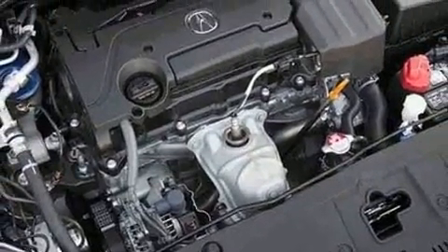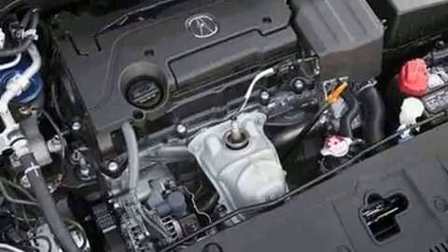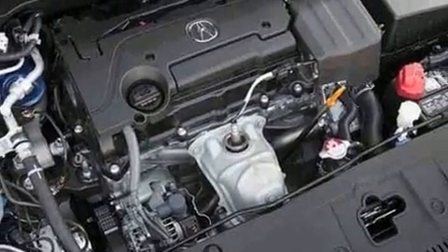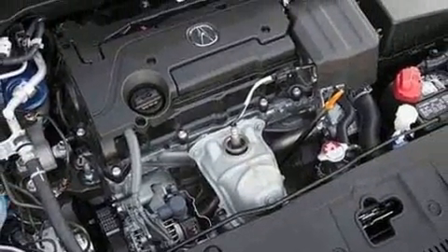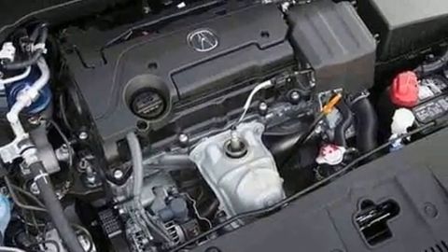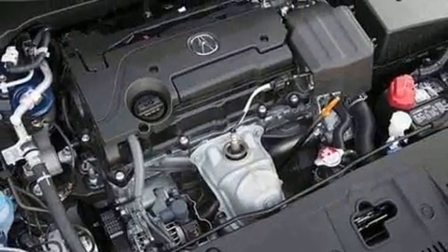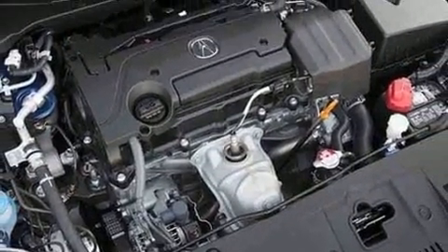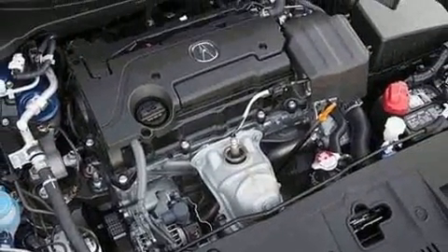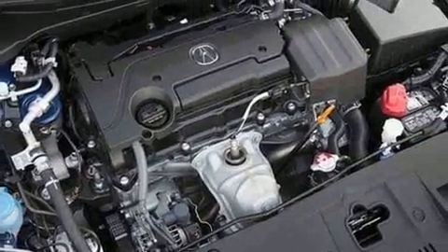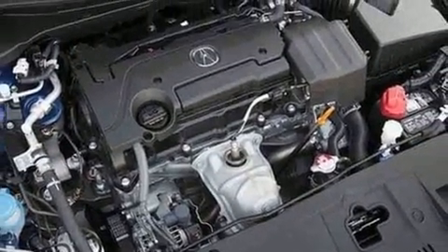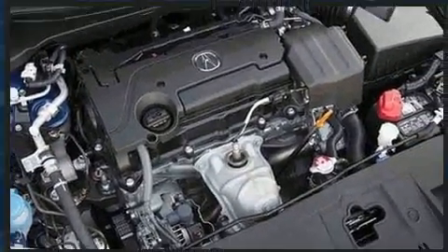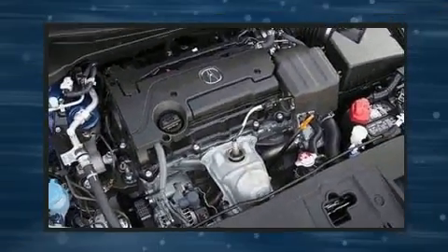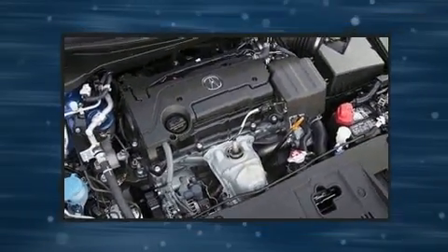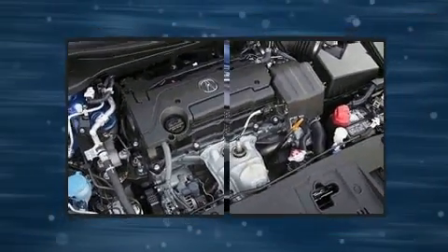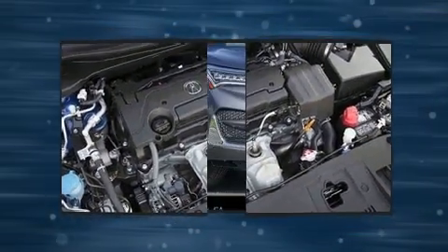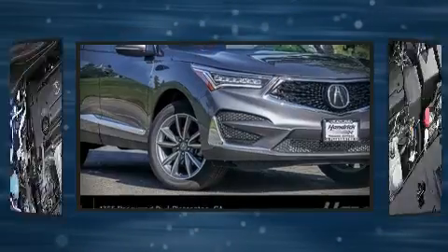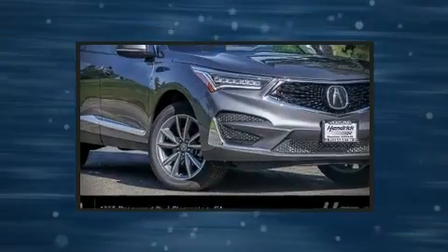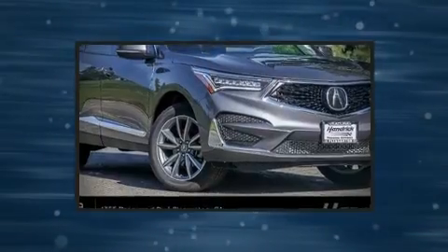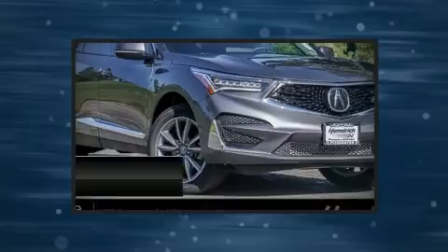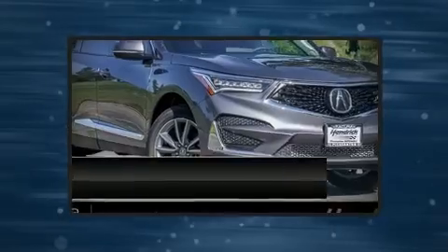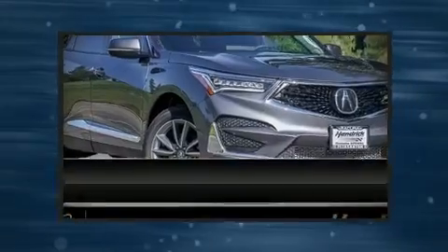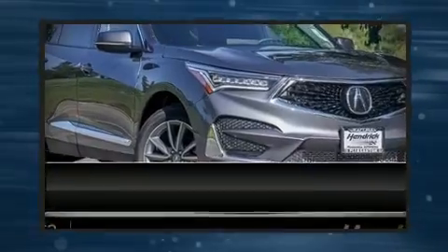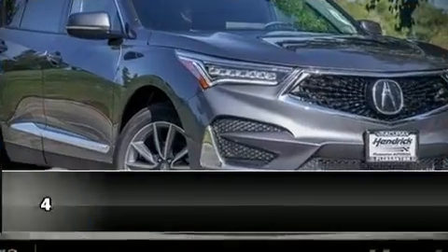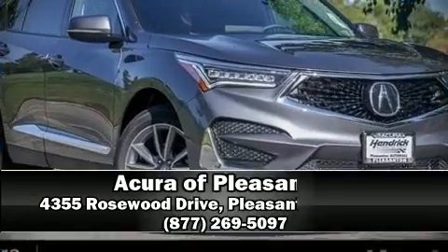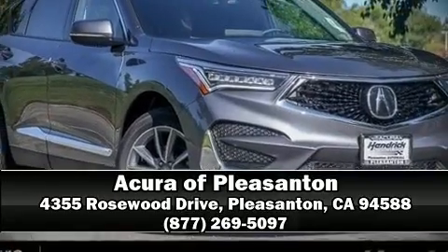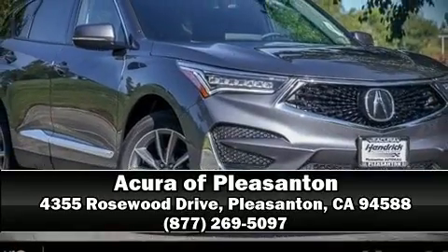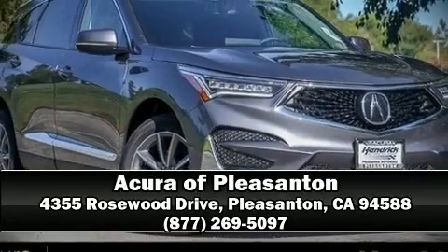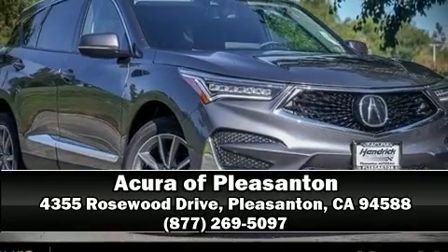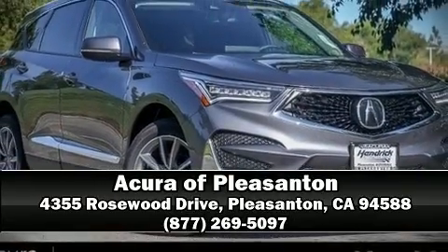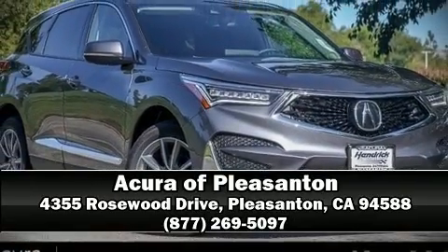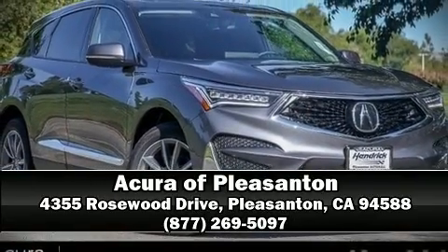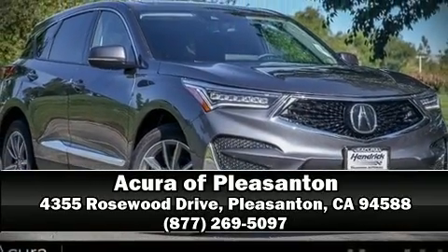Our experienced sales staff is eager to share its knowledge and enthusiasm with you. Stop by our dealership or give us a call for more information.